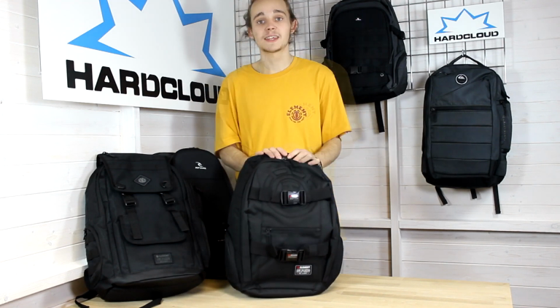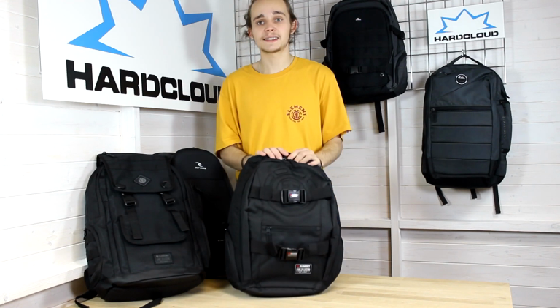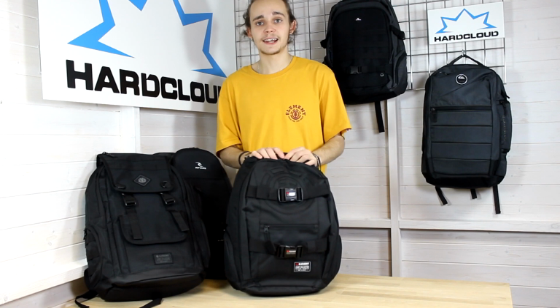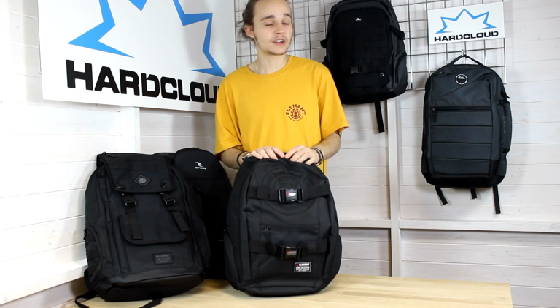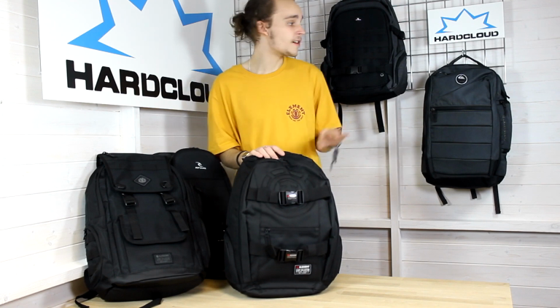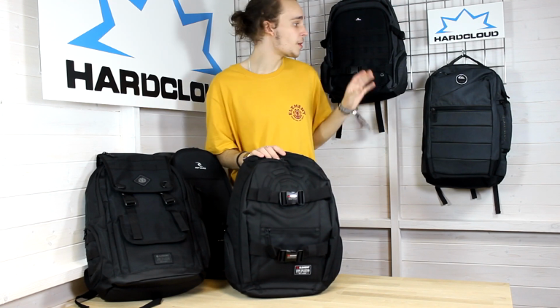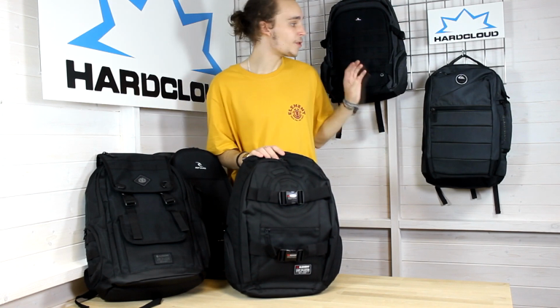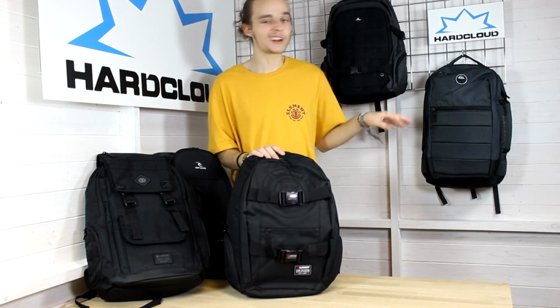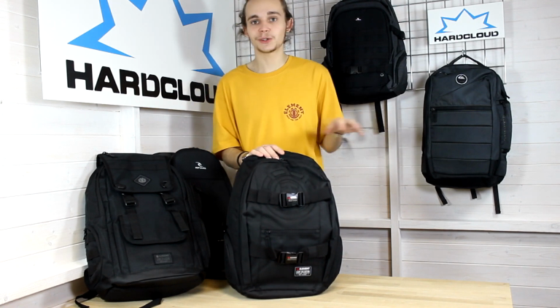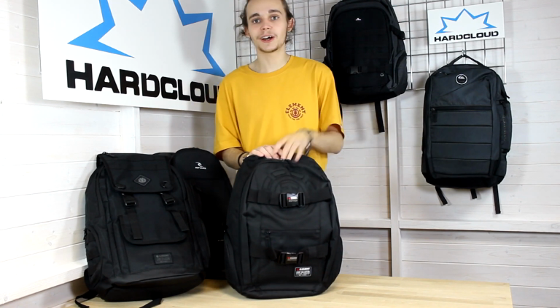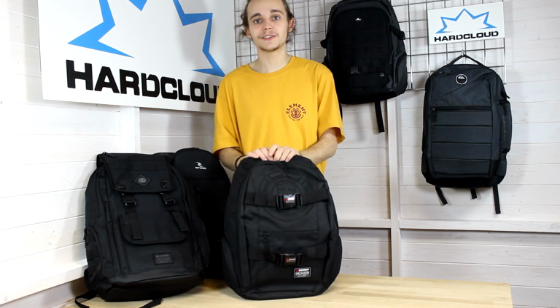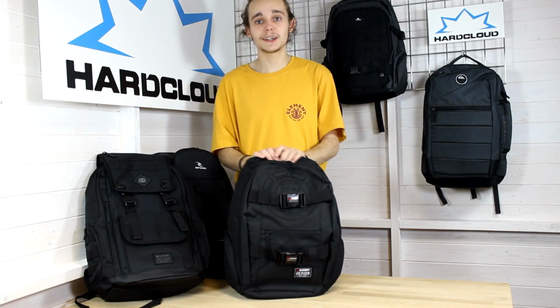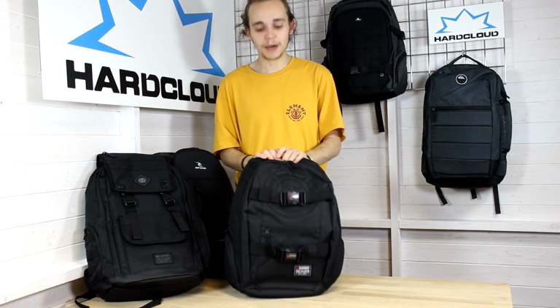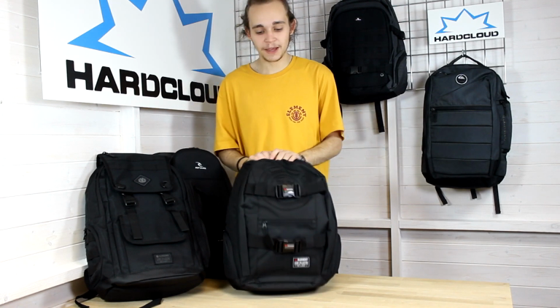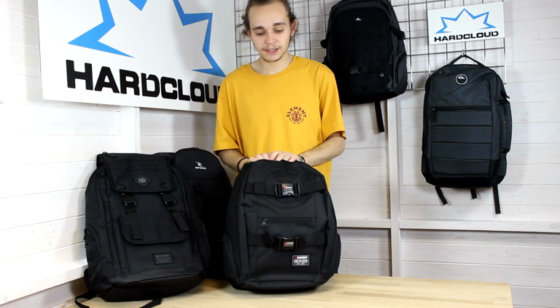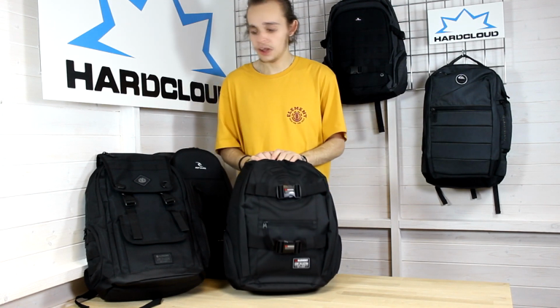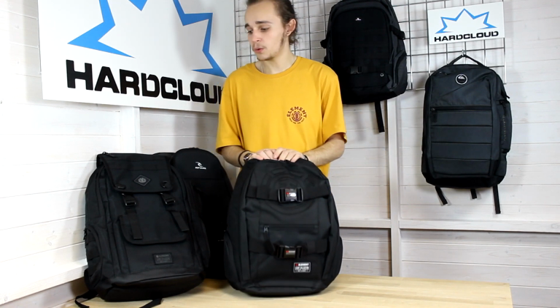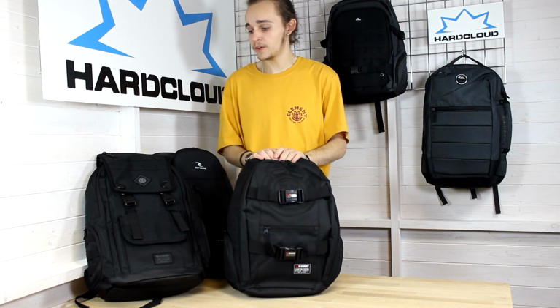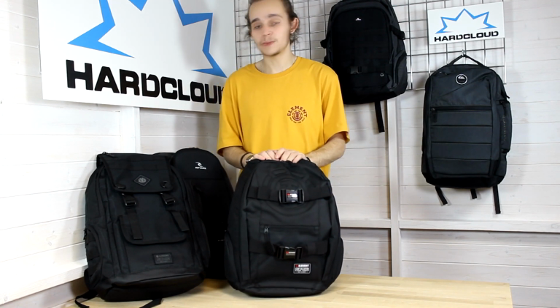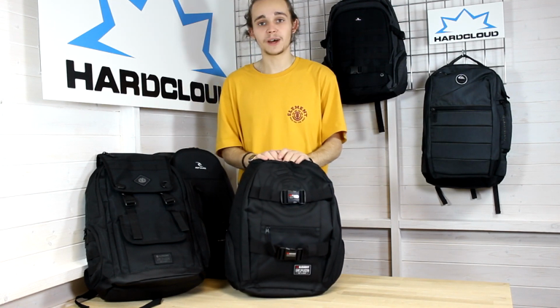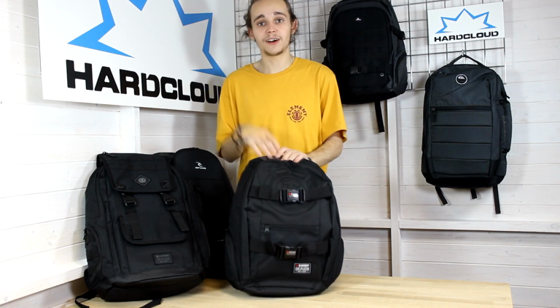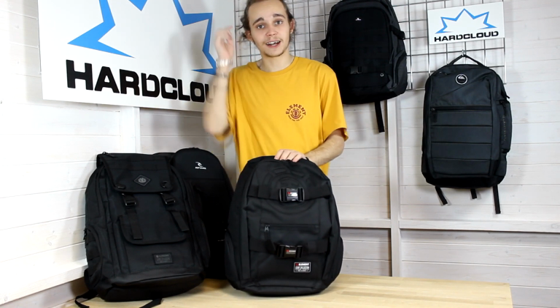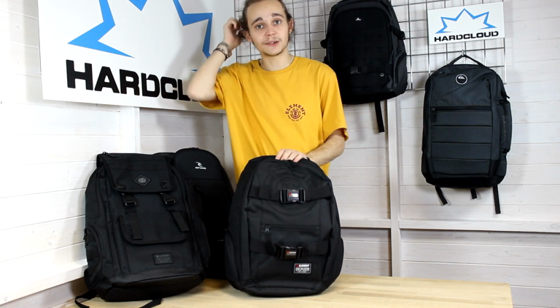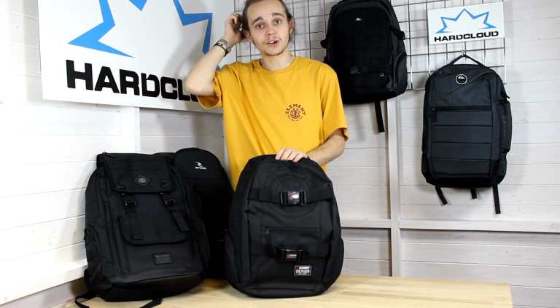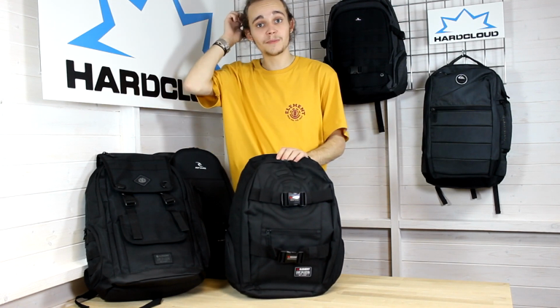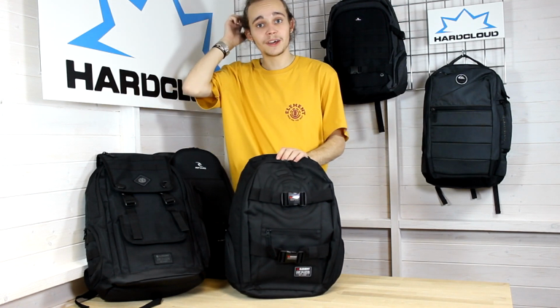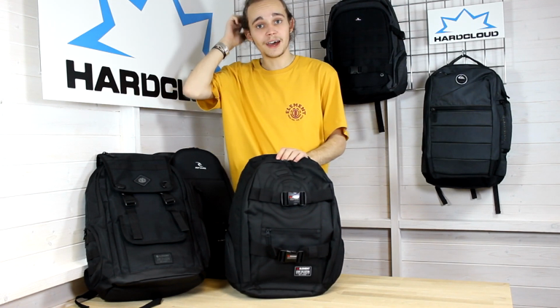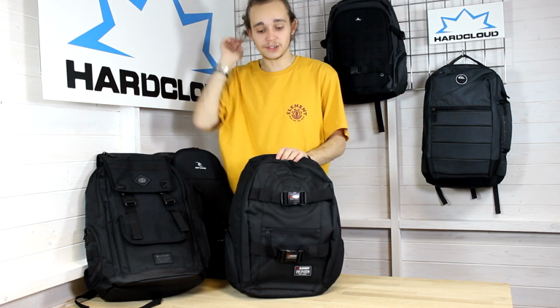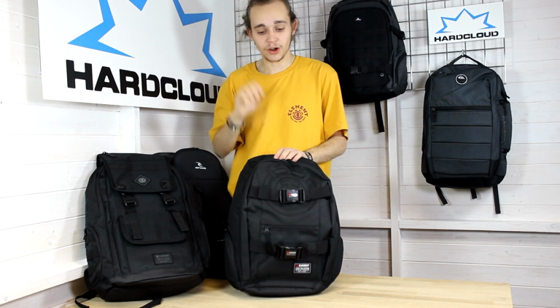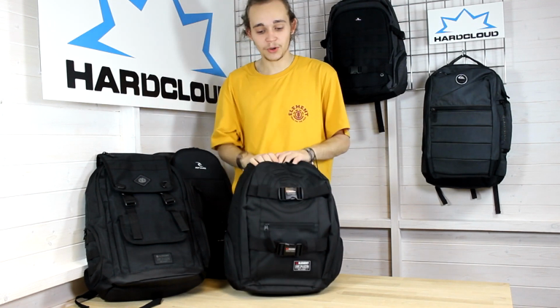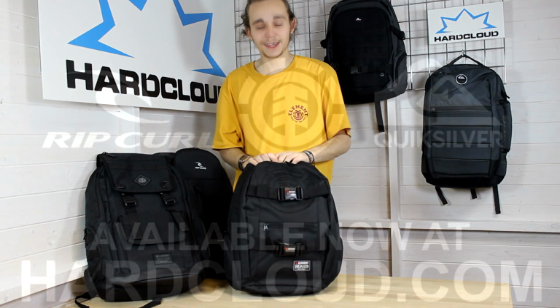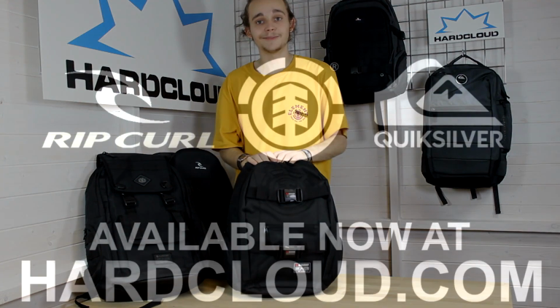So that's a selection of our more functional technical backpacks, all available at hardcloud.com. So grab them while you can.